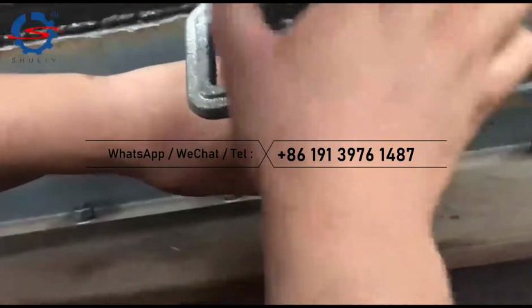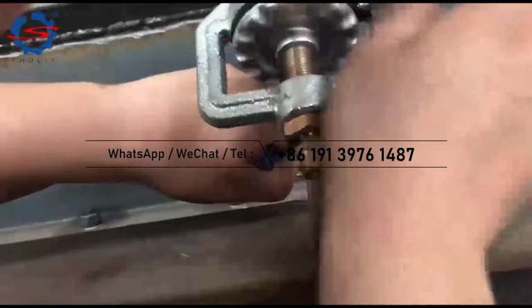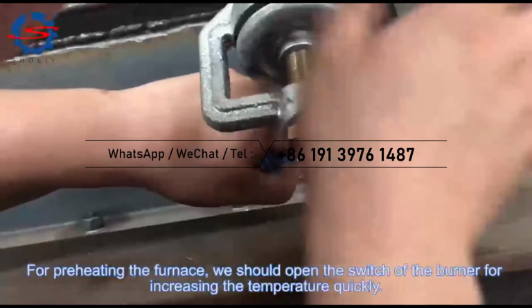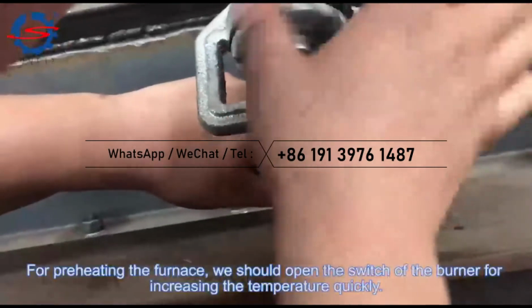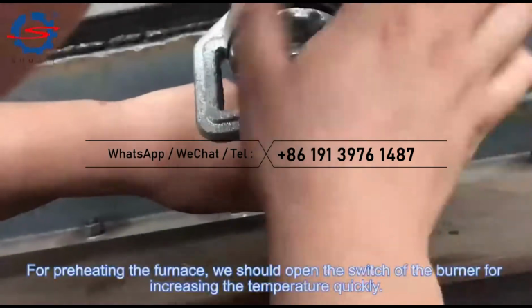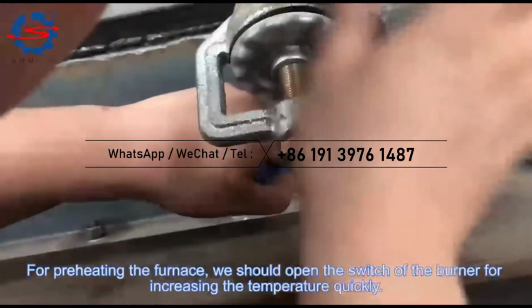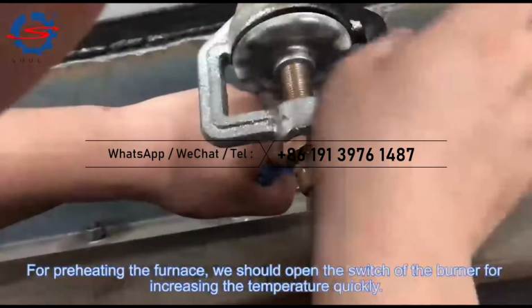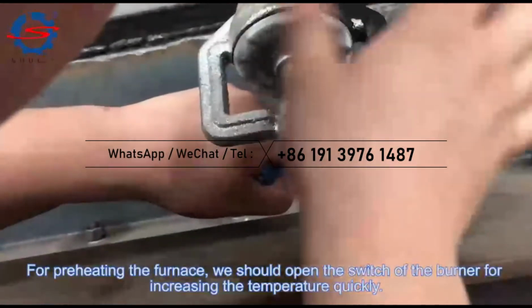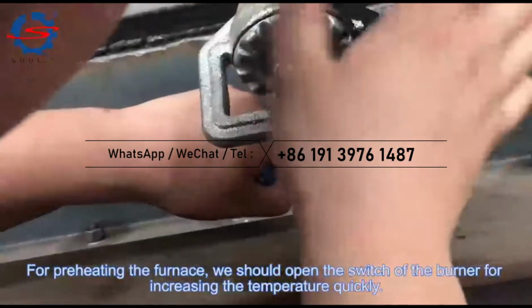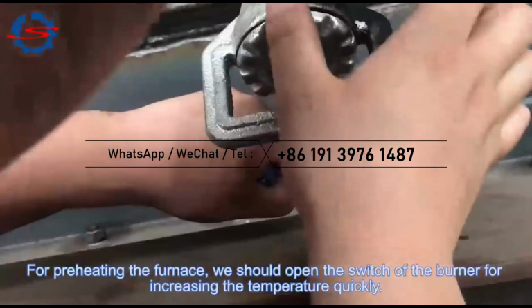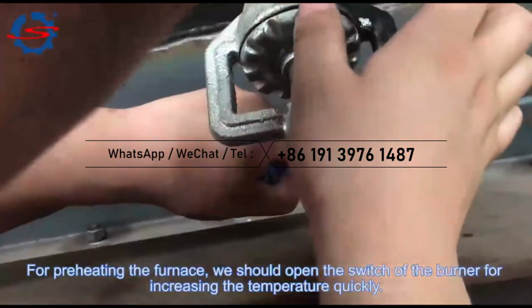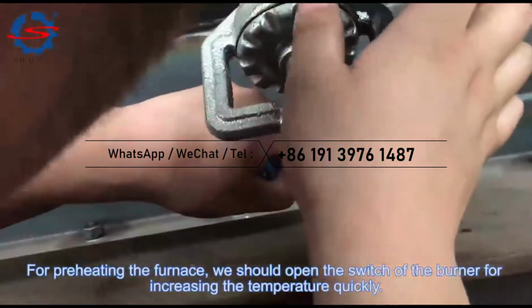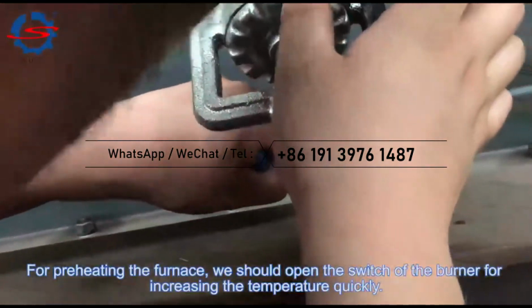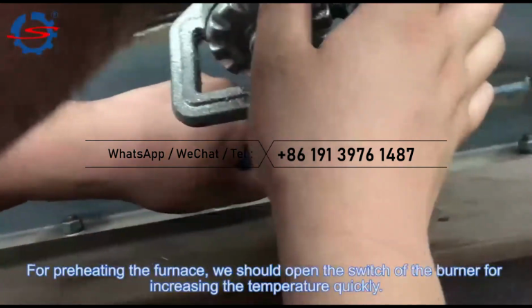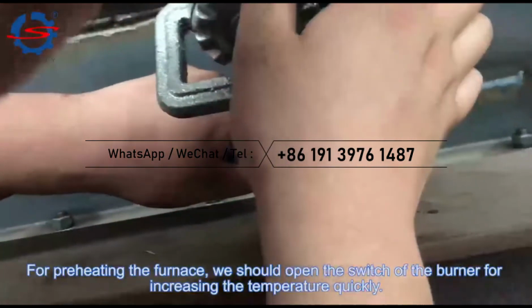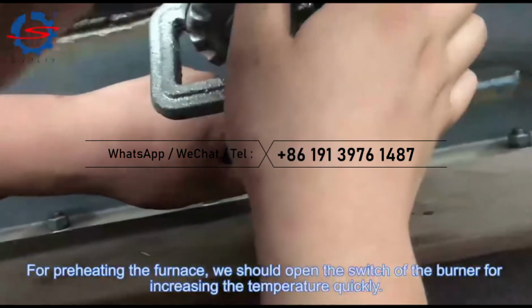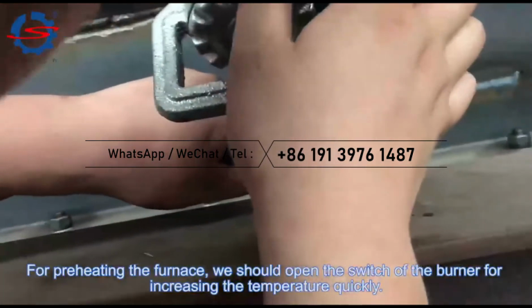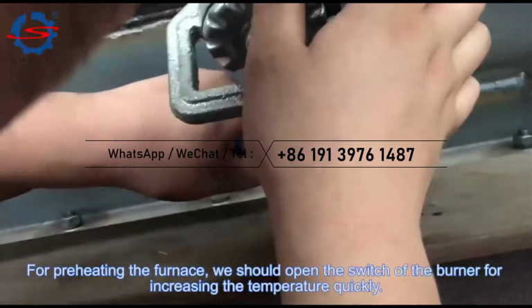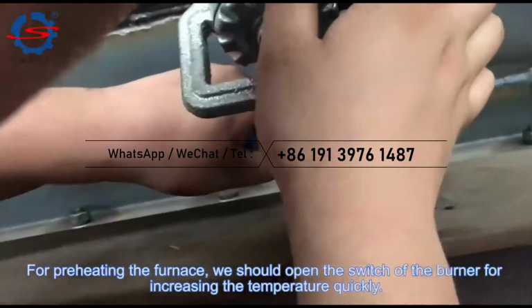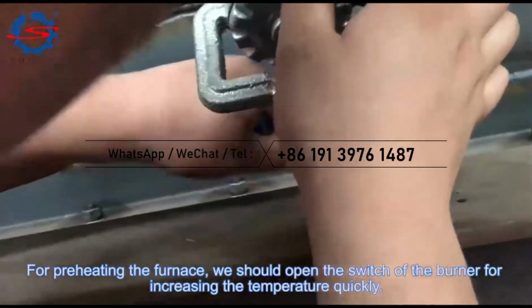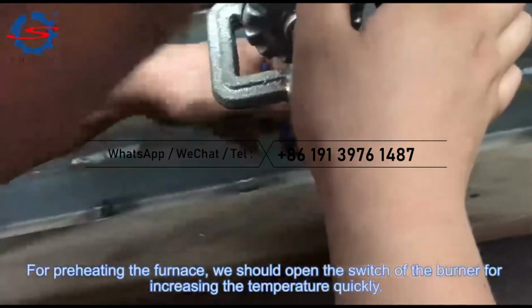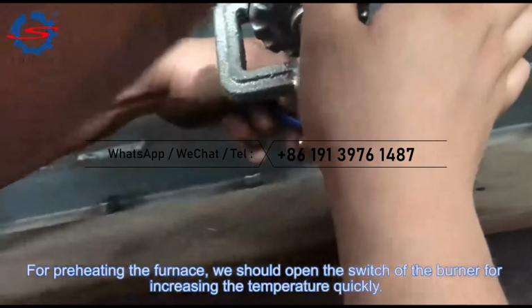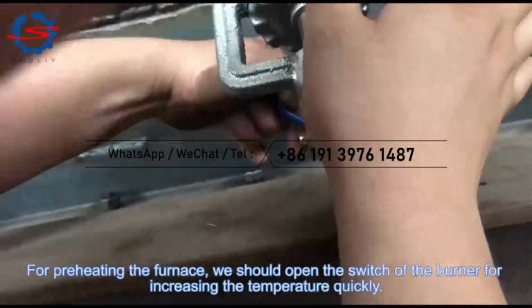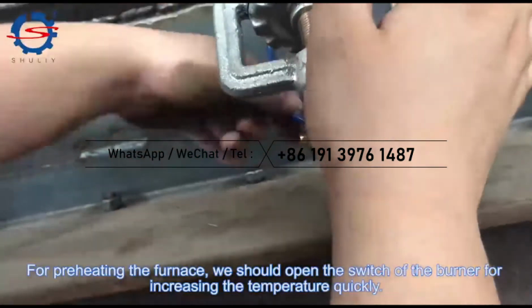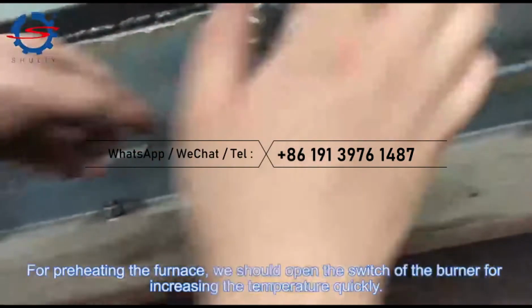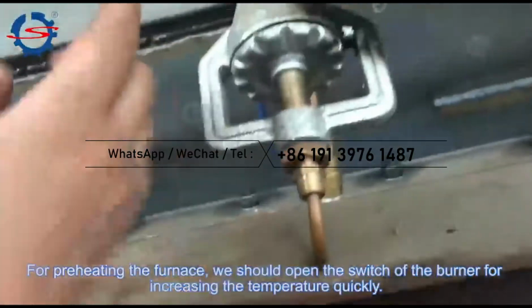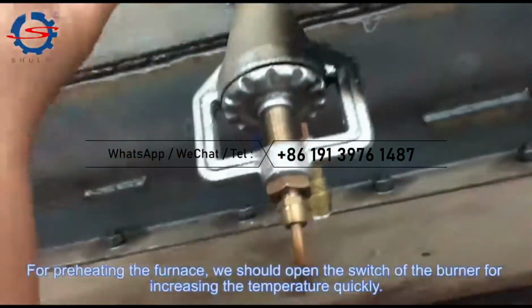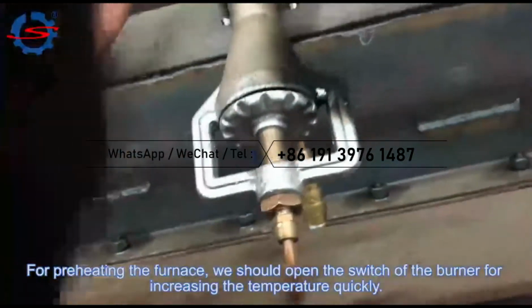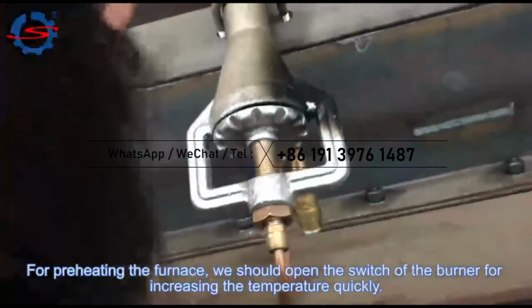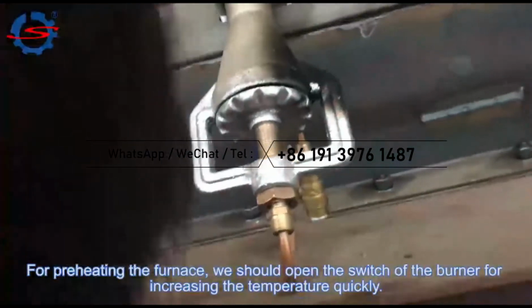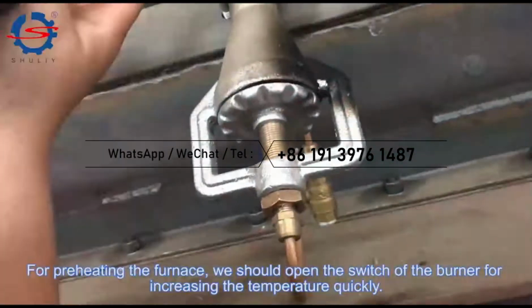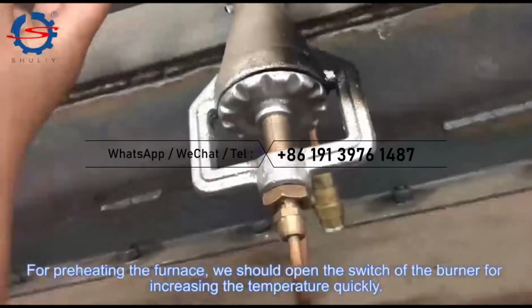For preheating the furnace, we should open the switch of the burner for increasing the temperature quickly.